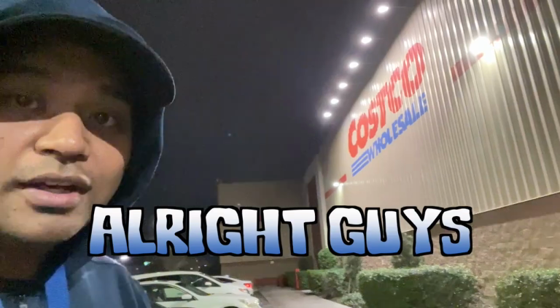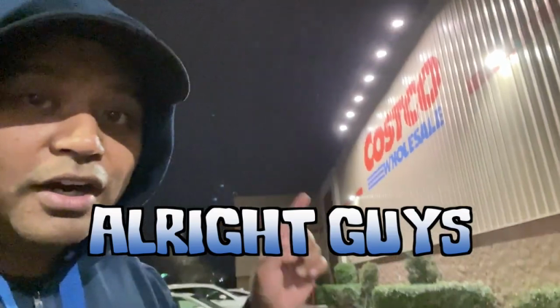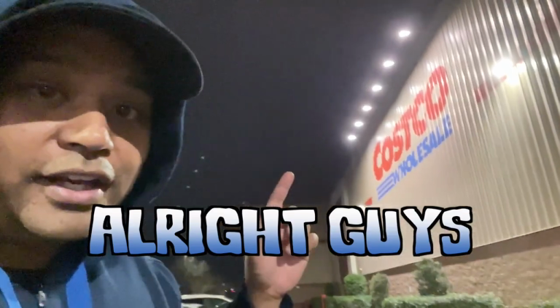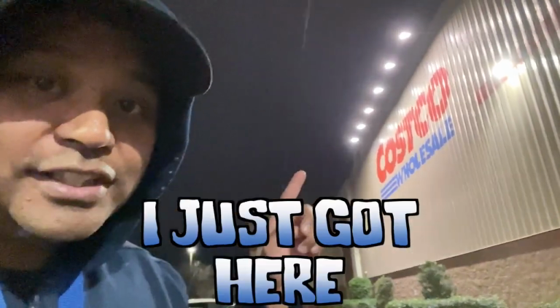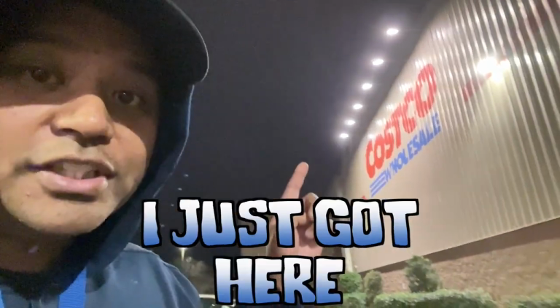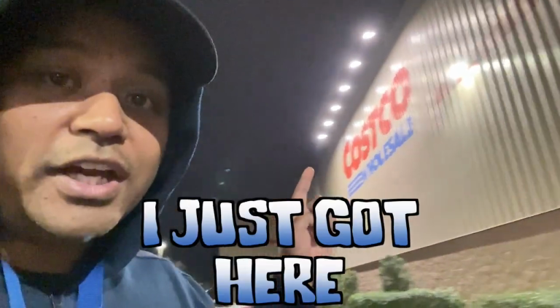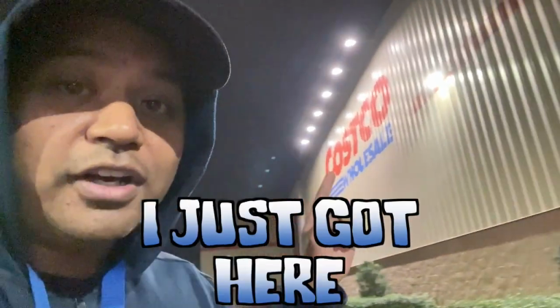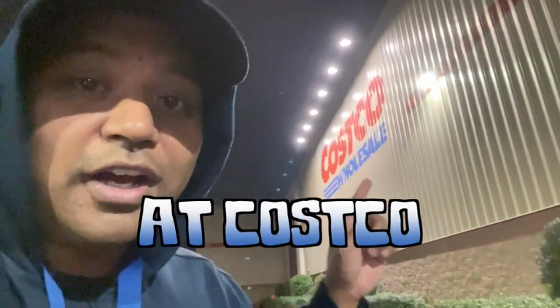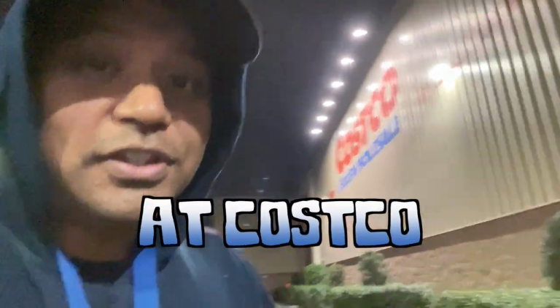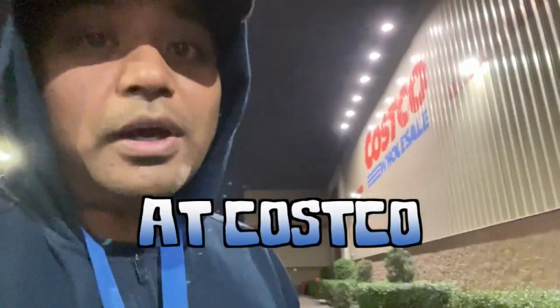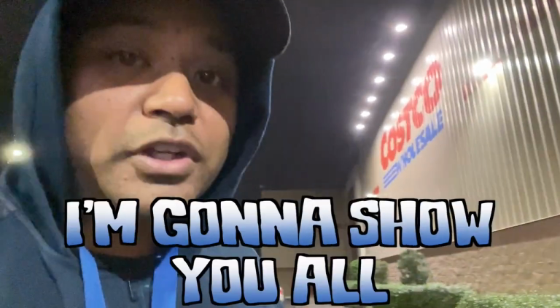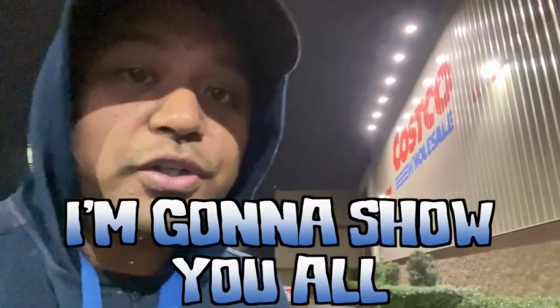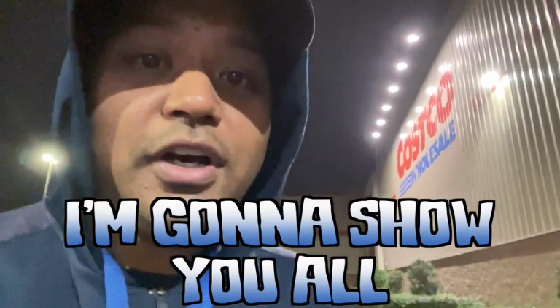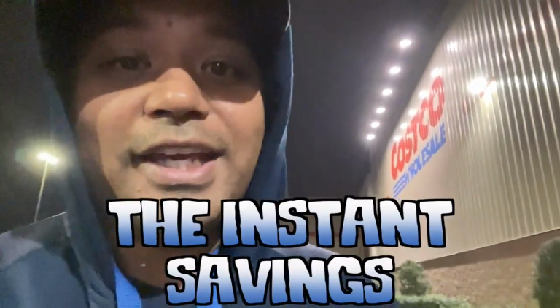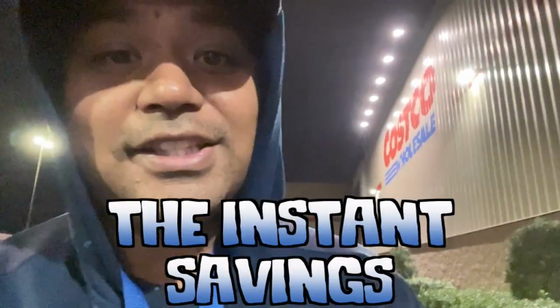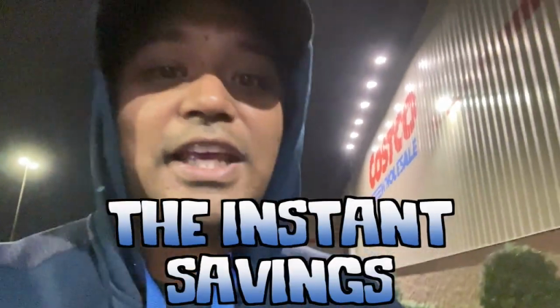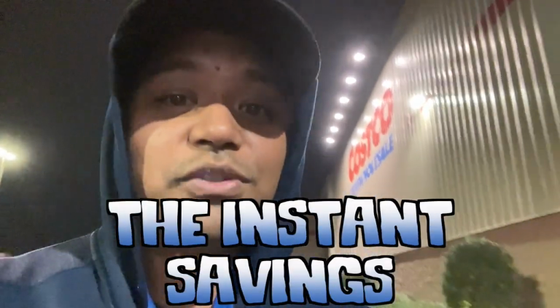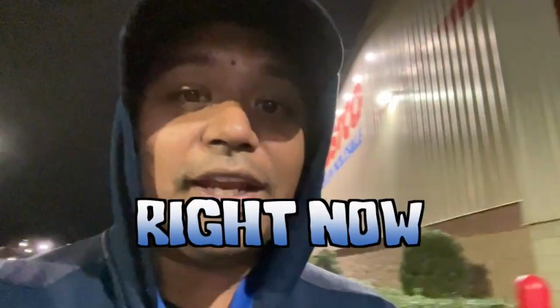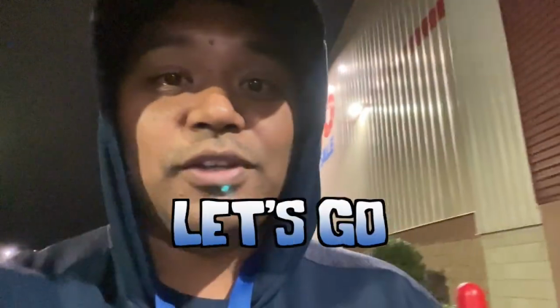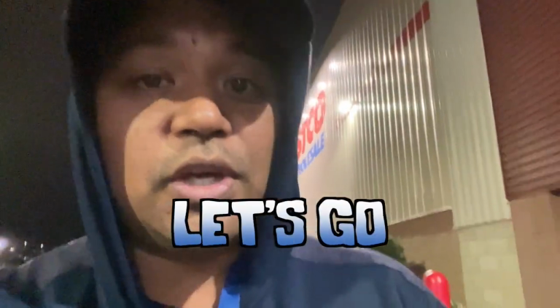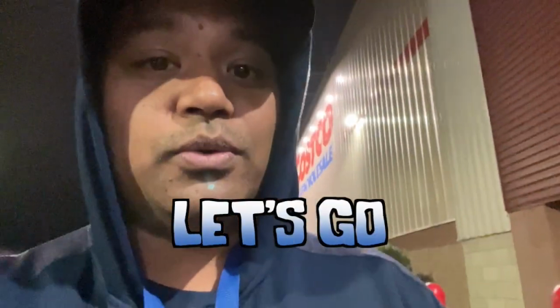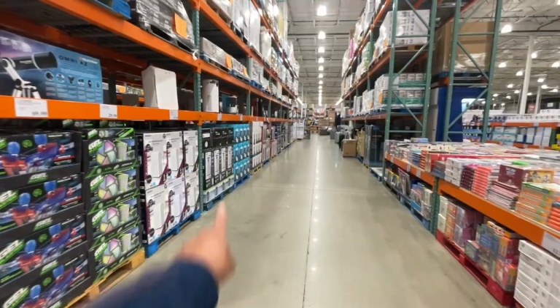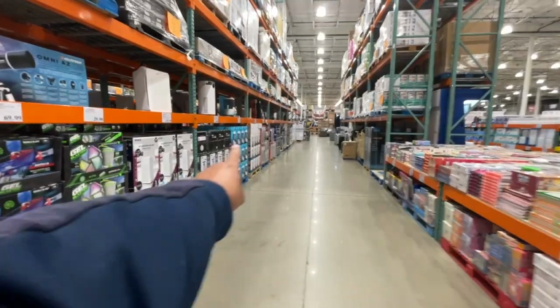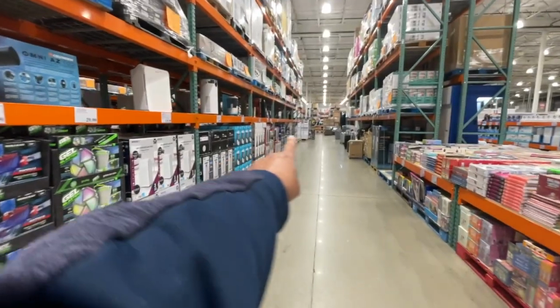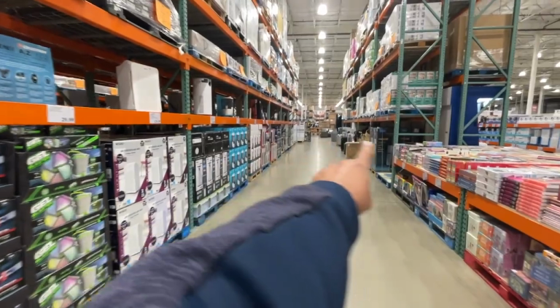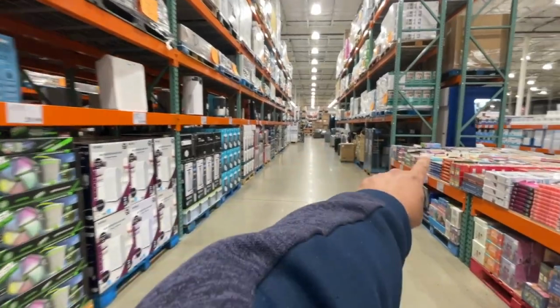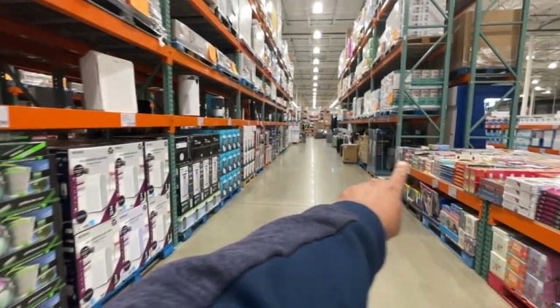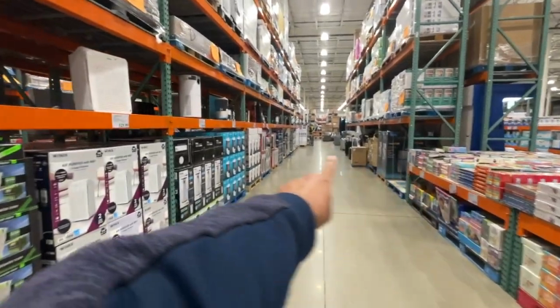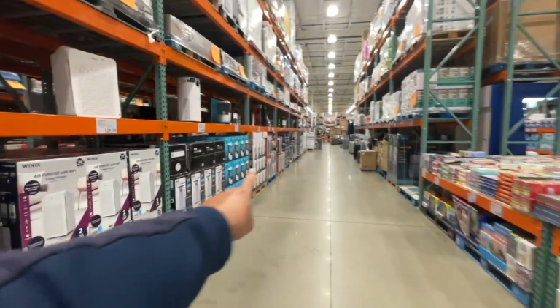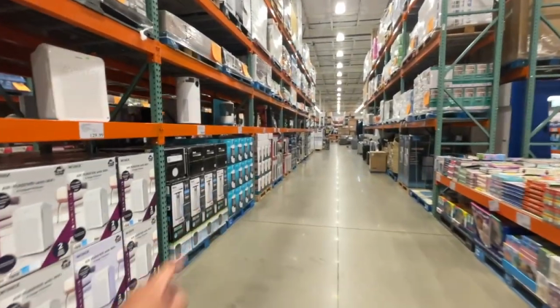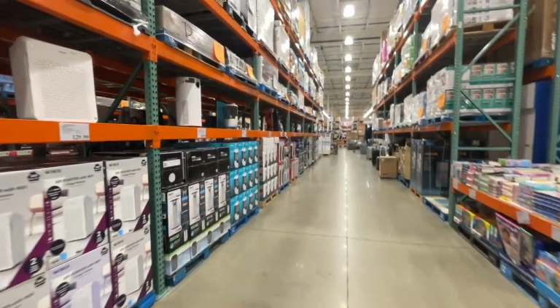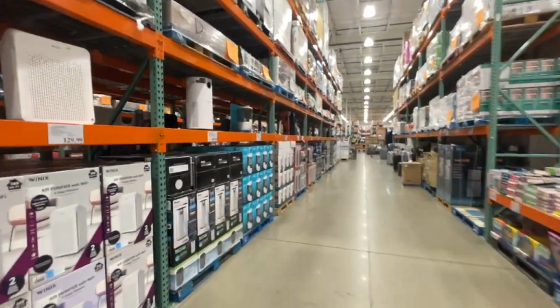All right guys, I just got here at Costco. I'm going to show you all the instant savings right now. Let's go. This is the house item section.